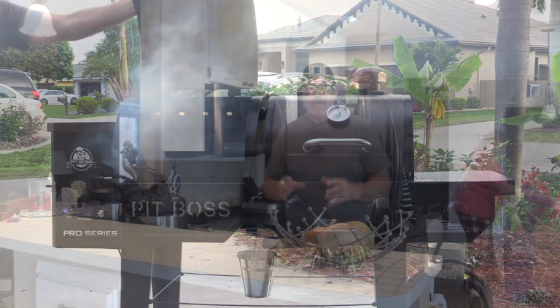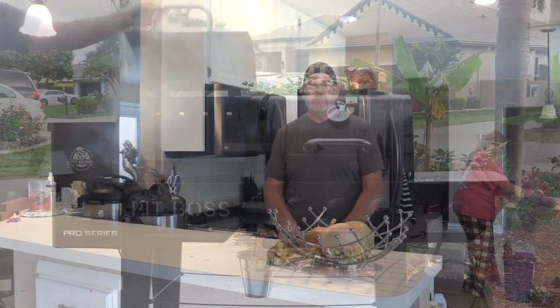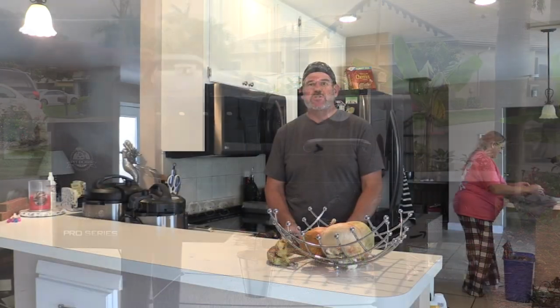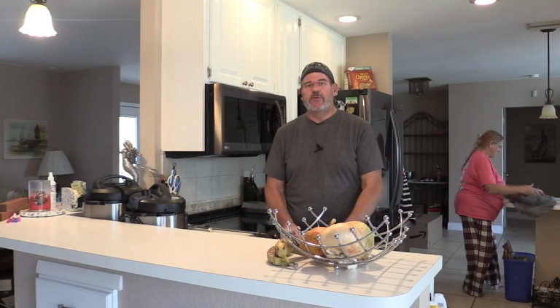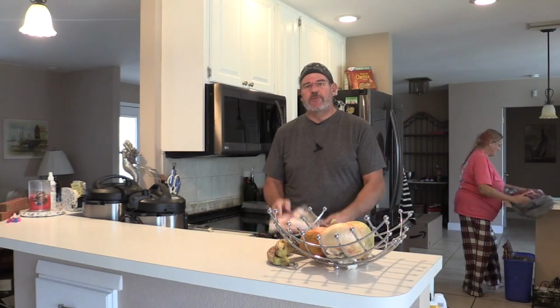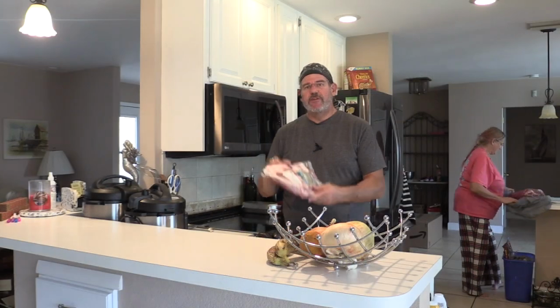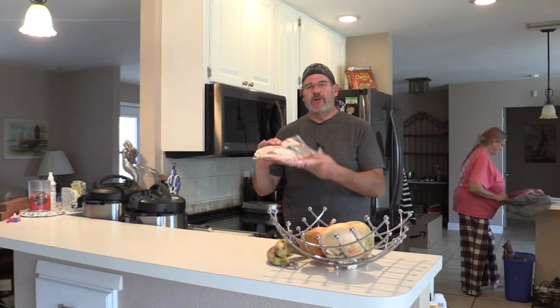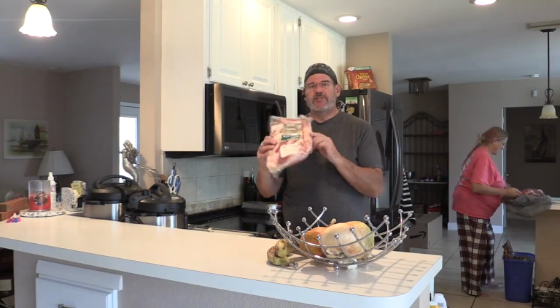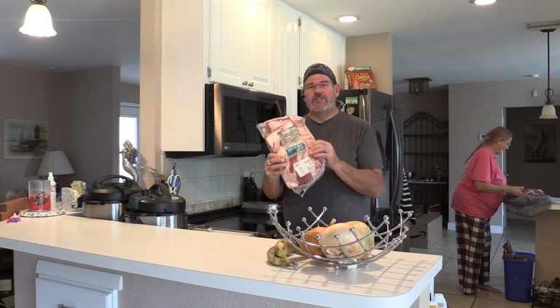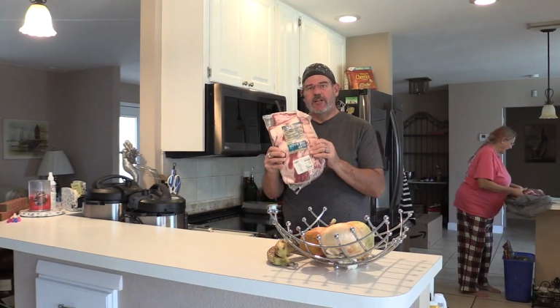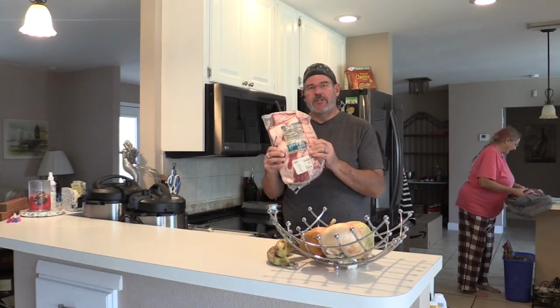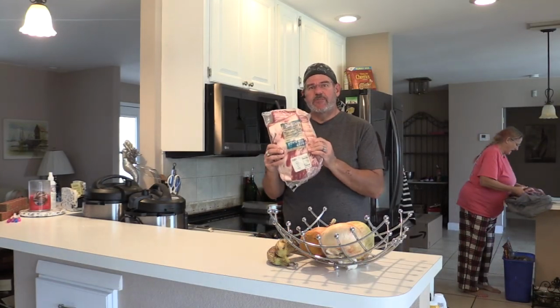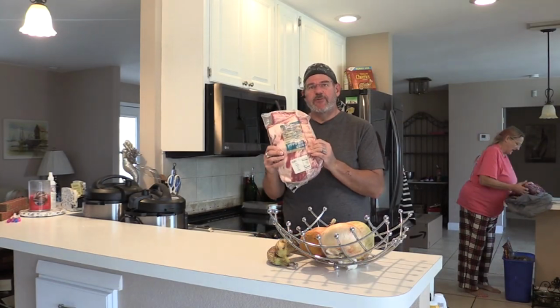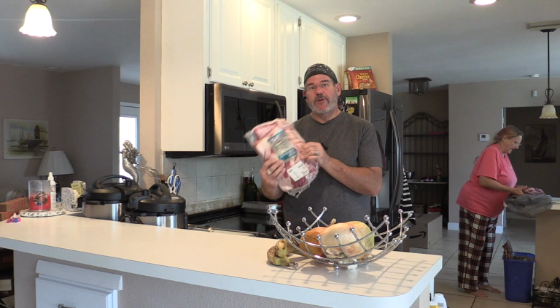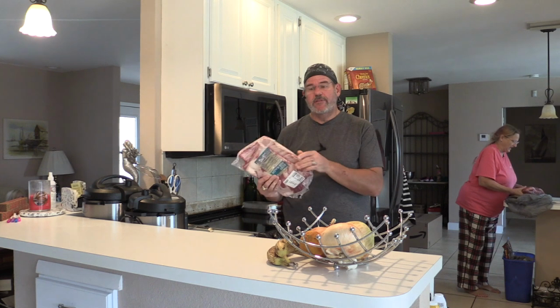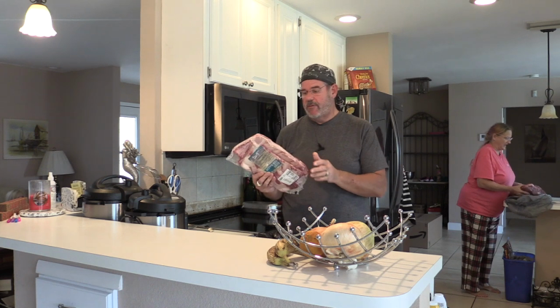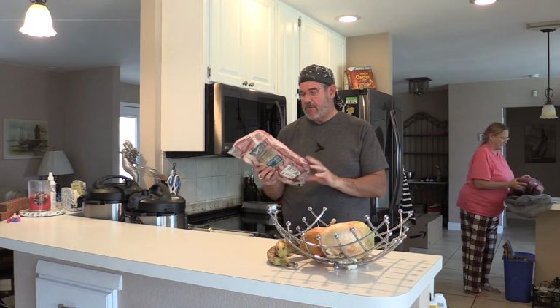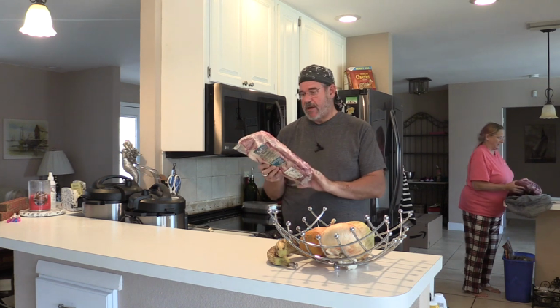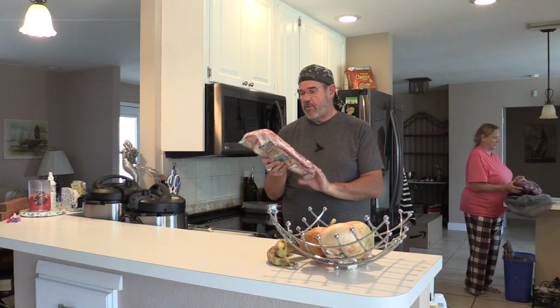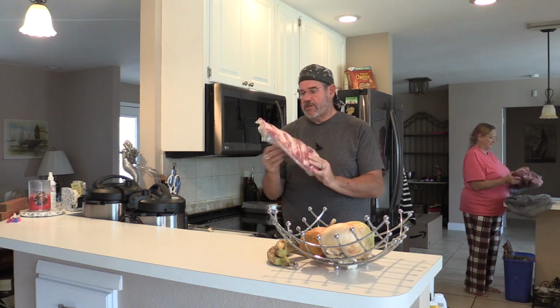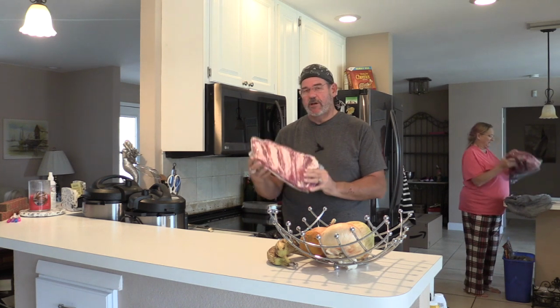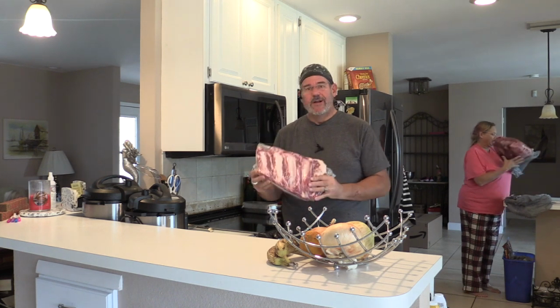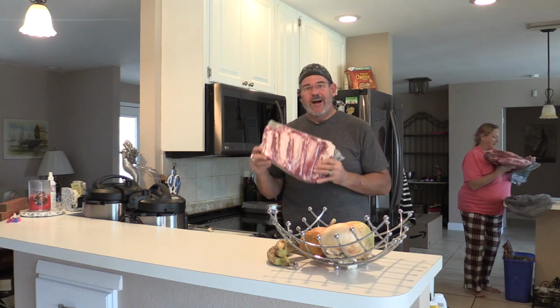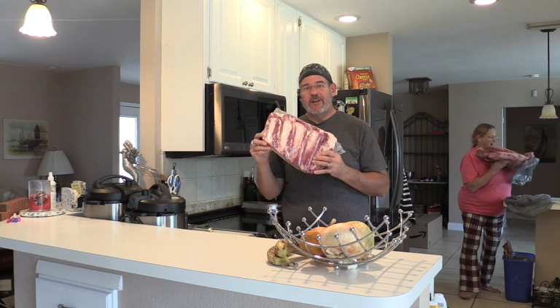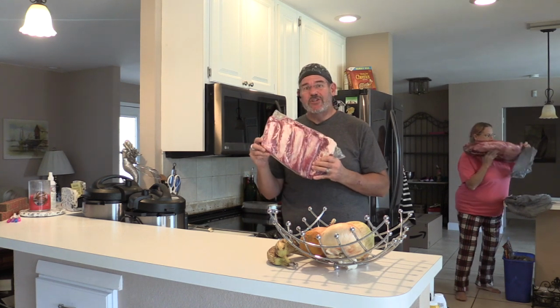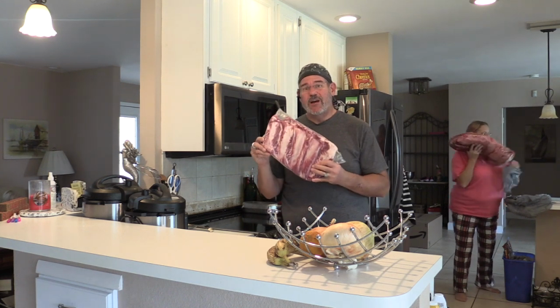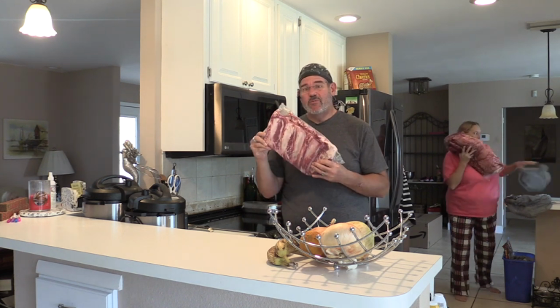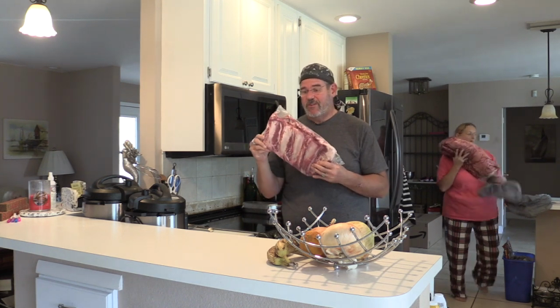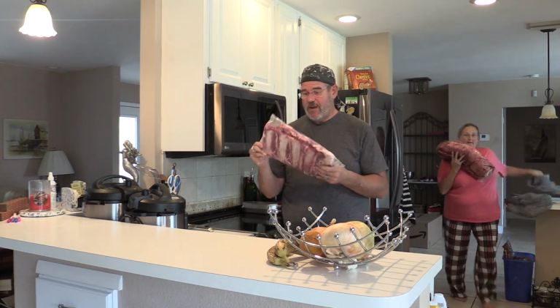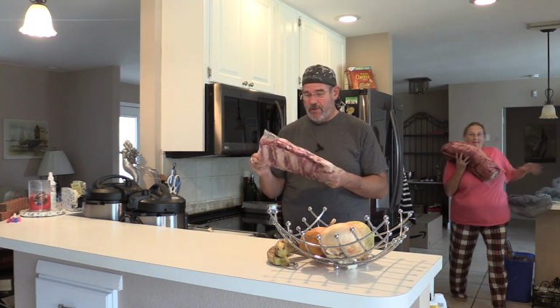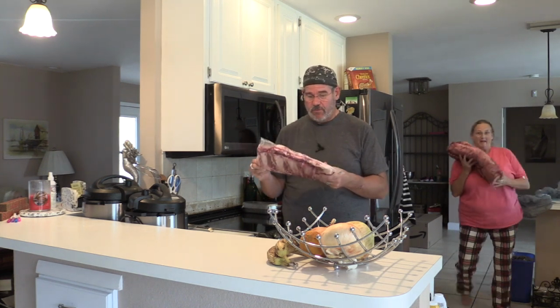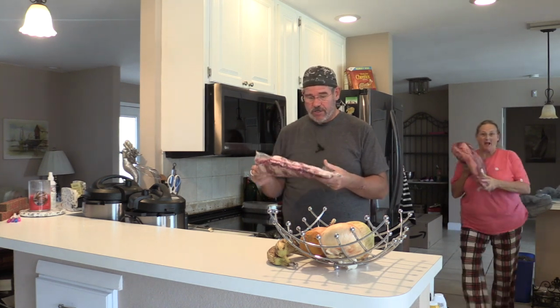Deb just ordered some beef ribs. She said she likes to do beef ribs rather than baby back pork, so I'm gonna give it a shot. We'll see how well this works.